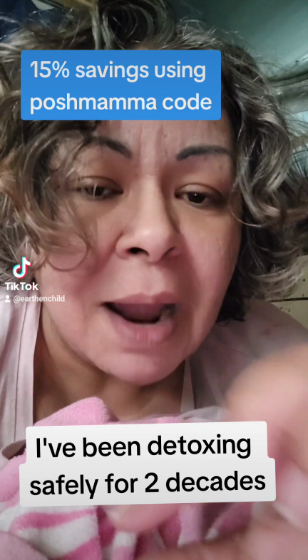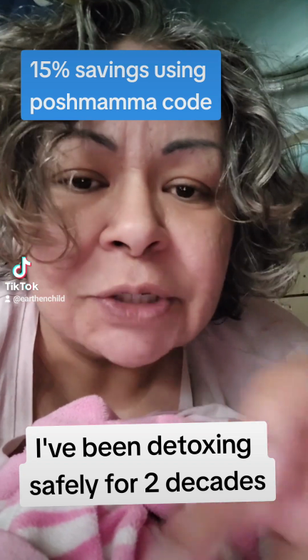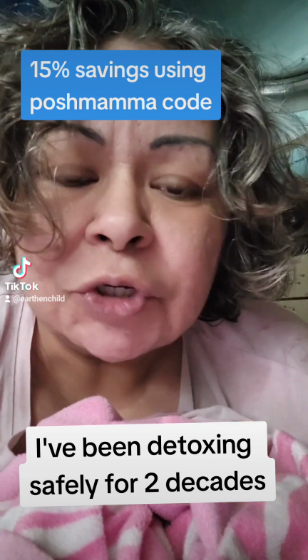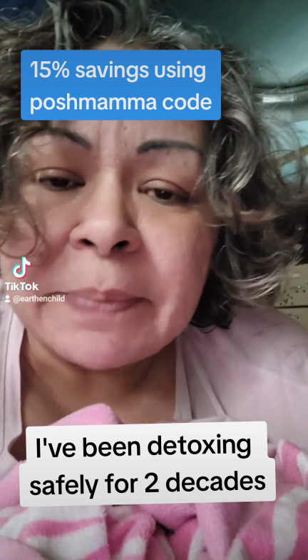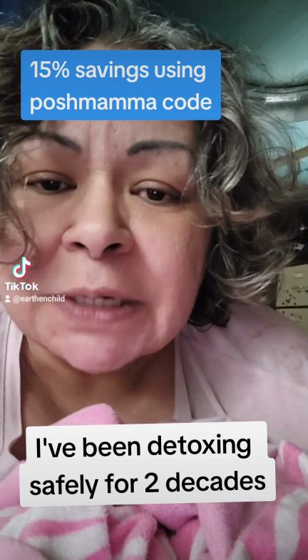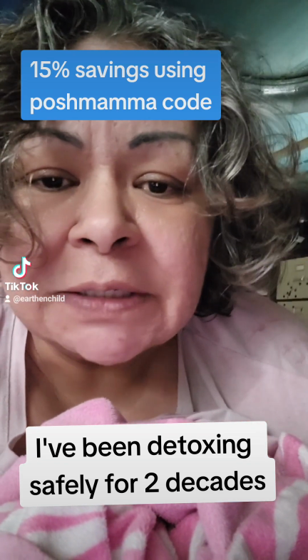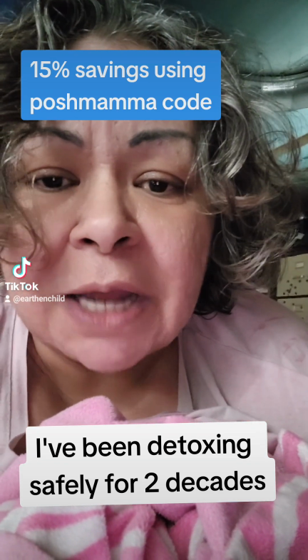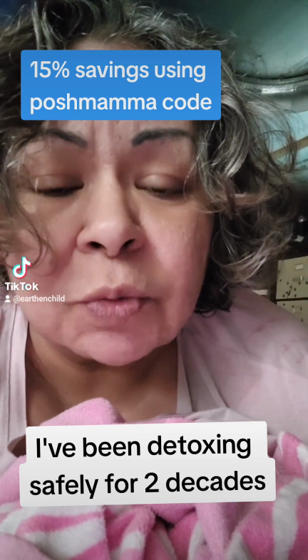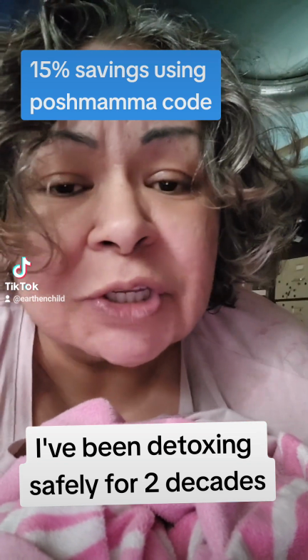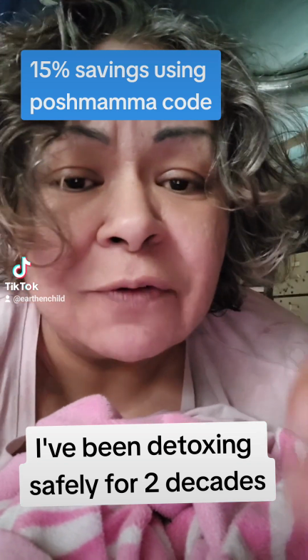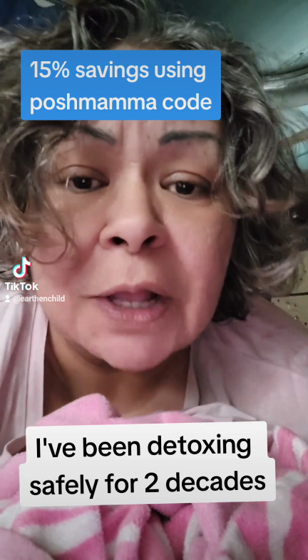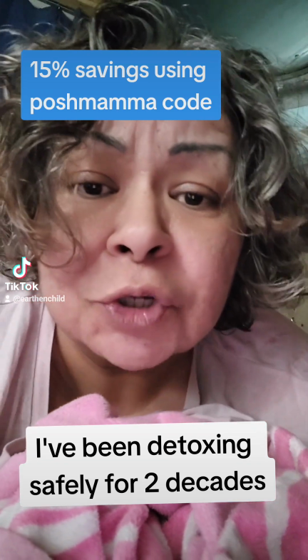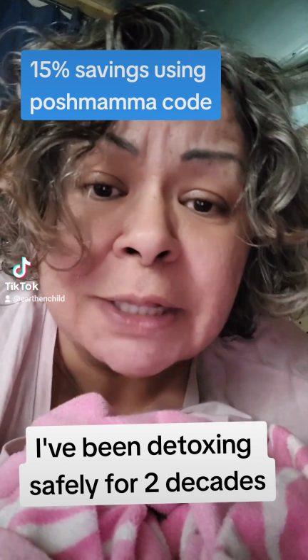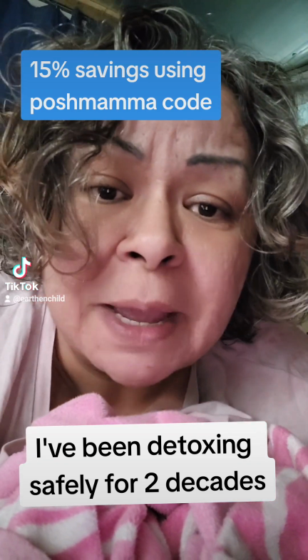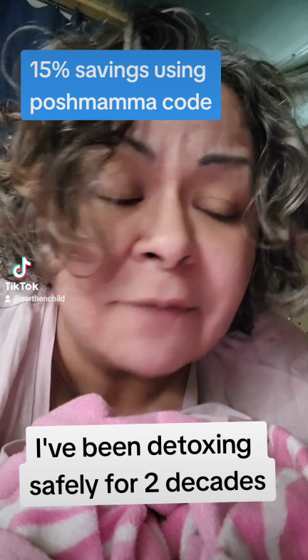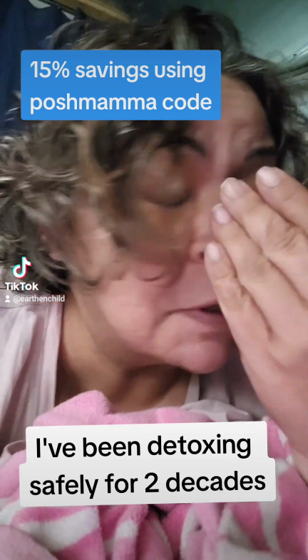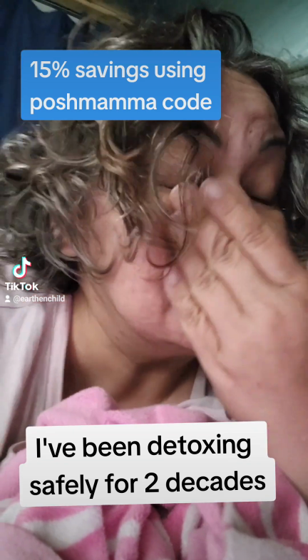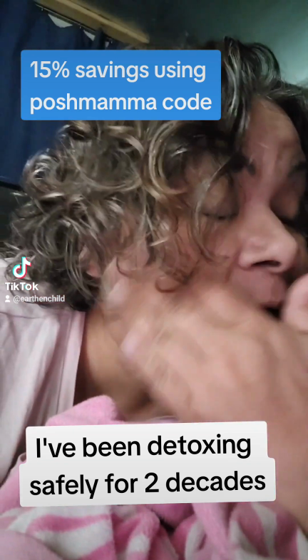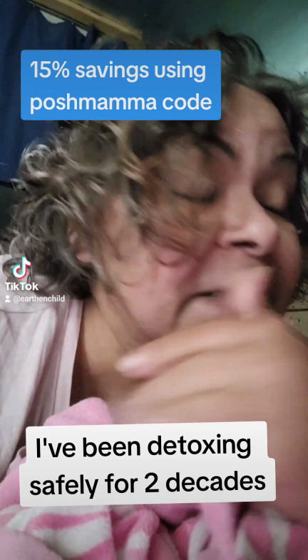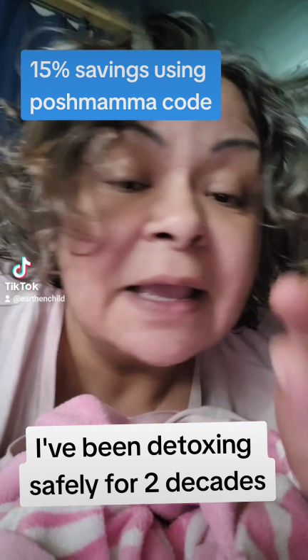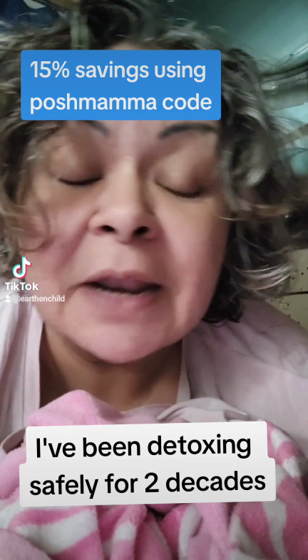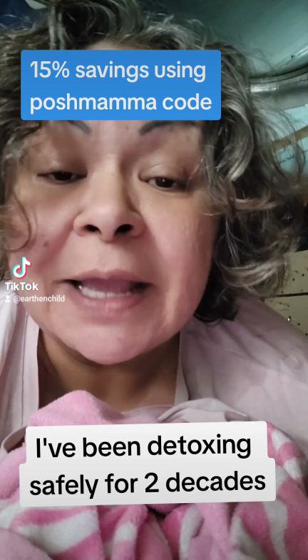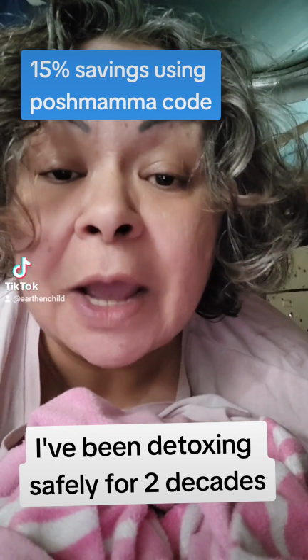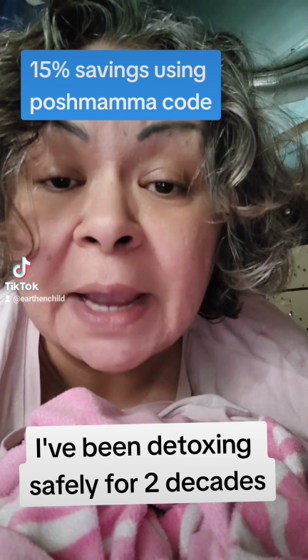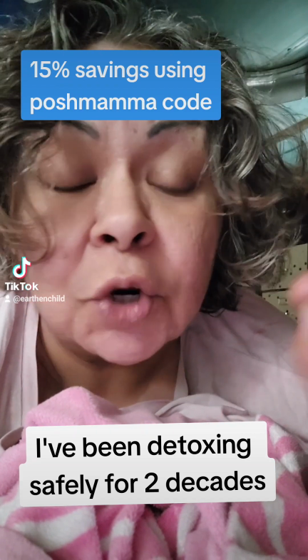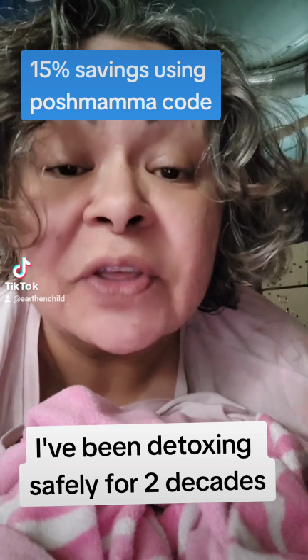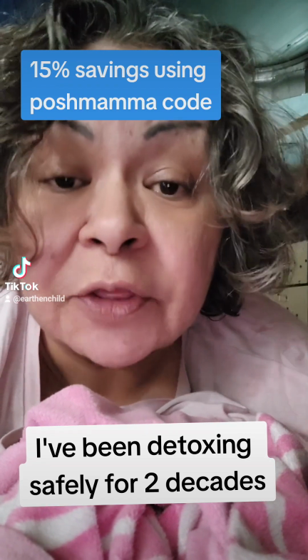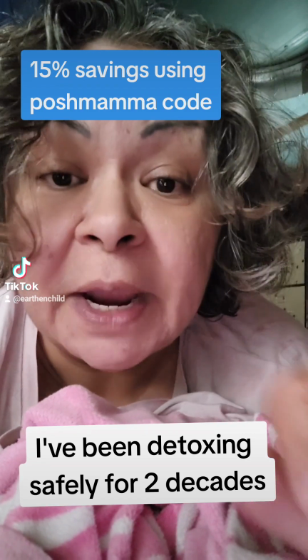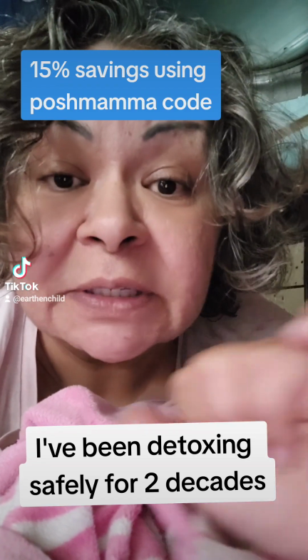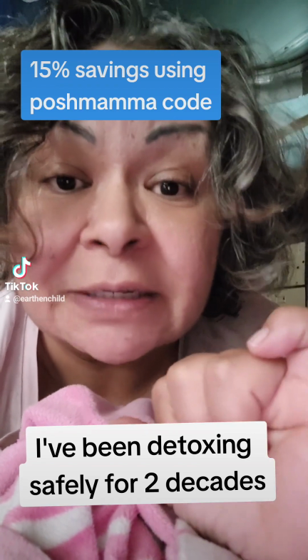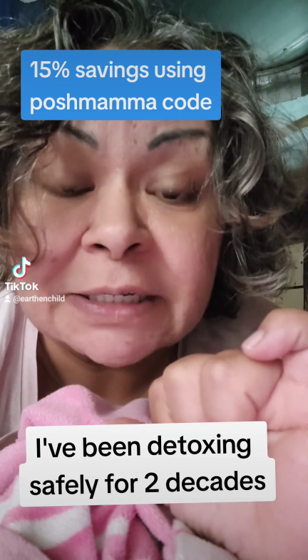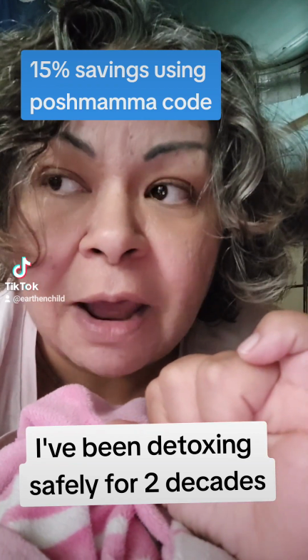I generally do my parasite detox once a year, followed directly by a heavy metal detox, and then I'll end out my year with another parasite detox.